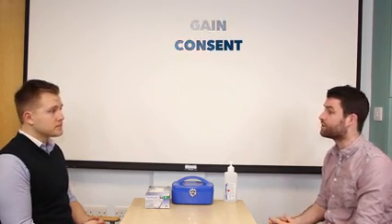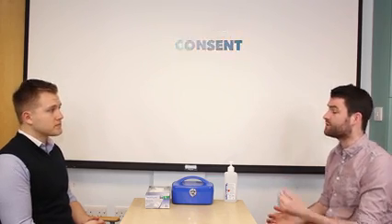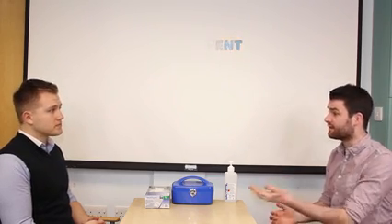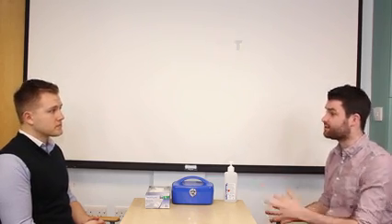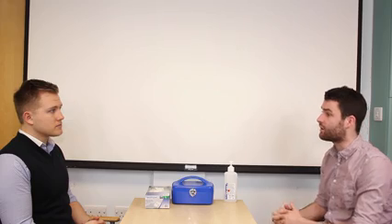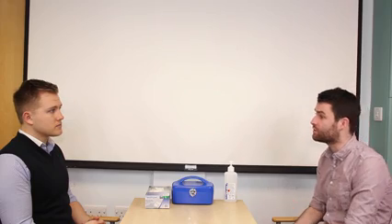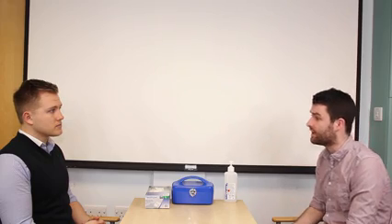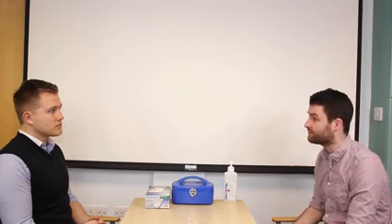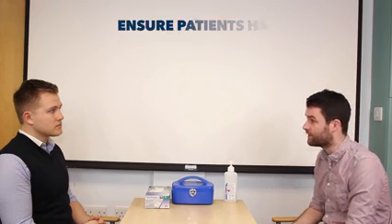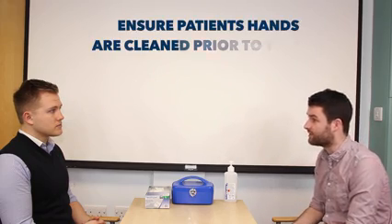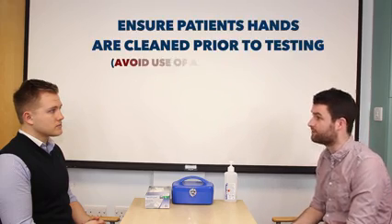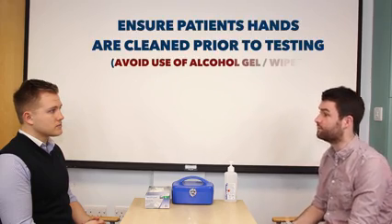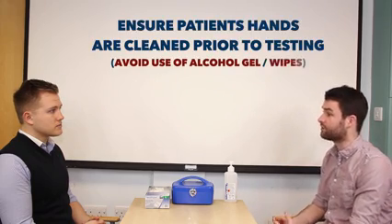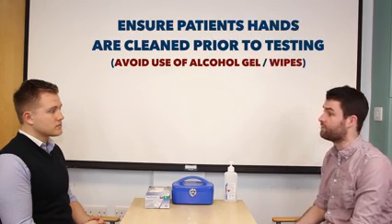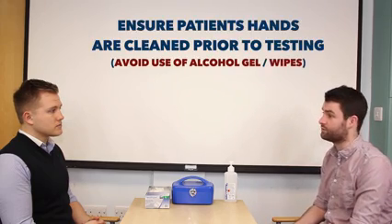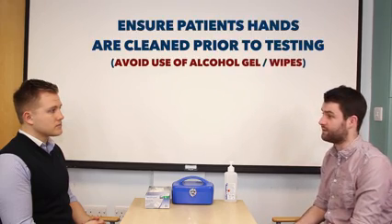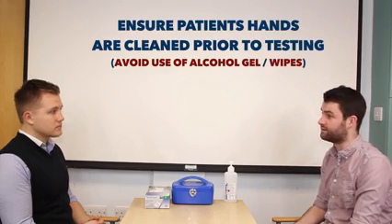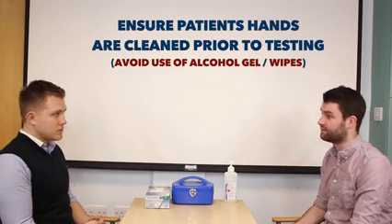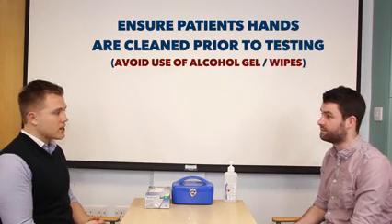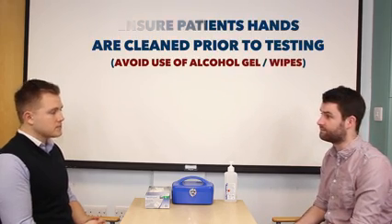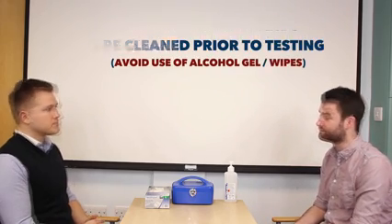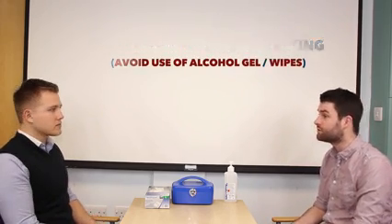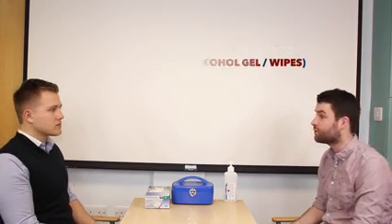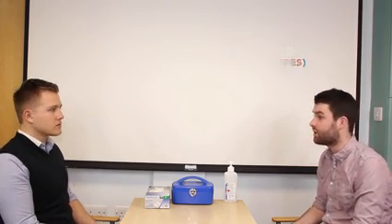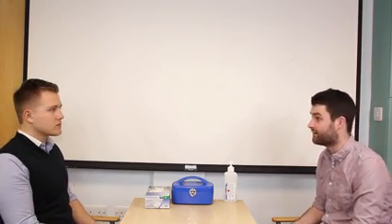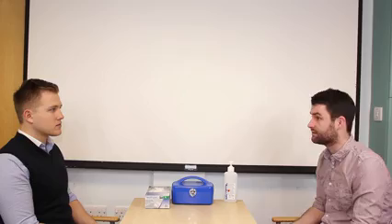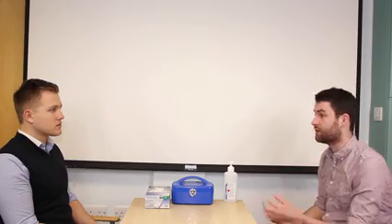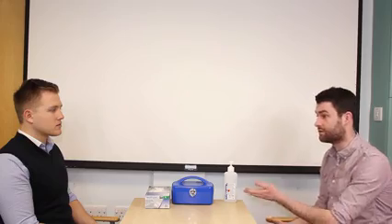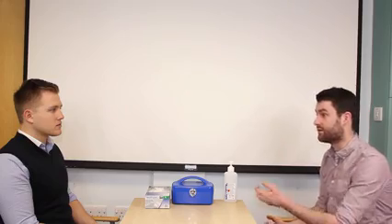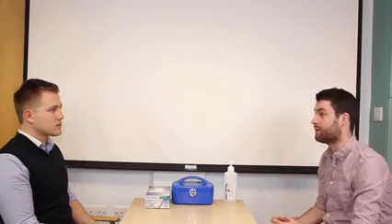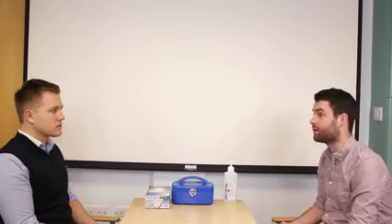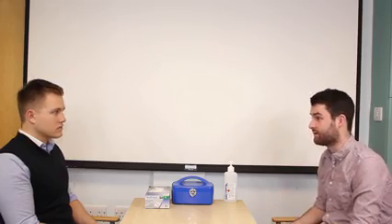Can I just ask you to go and wash your hands quickly with some soap and water please? Okay. Whilst you wash your hands, I'll just assemble my equipment.